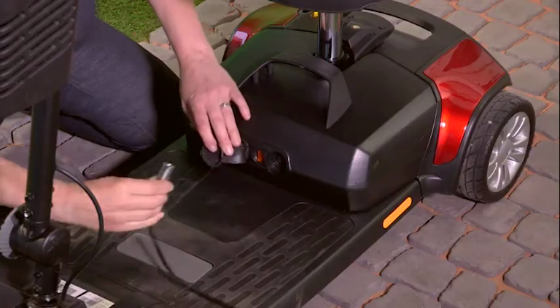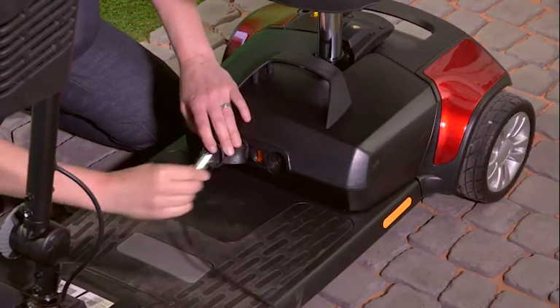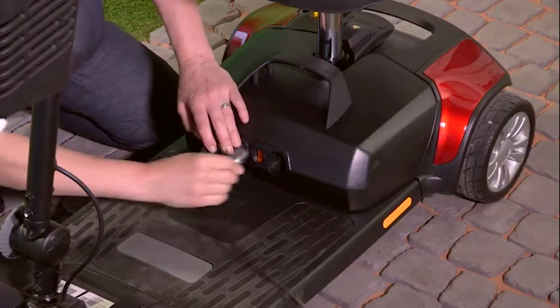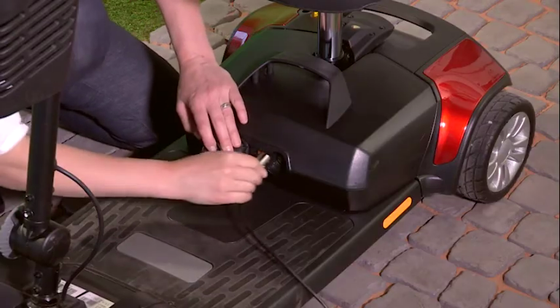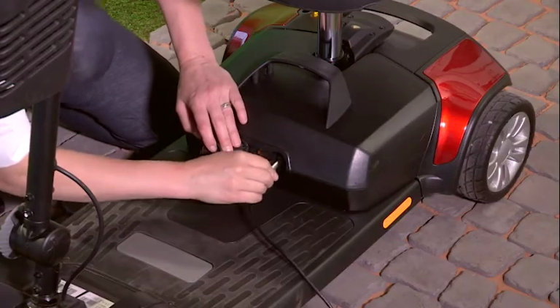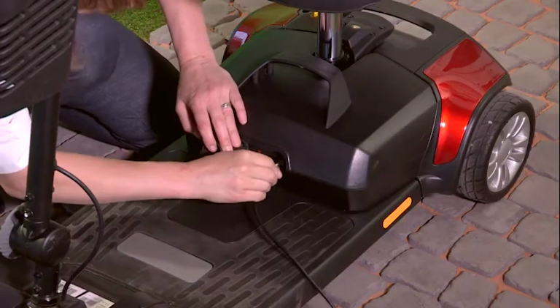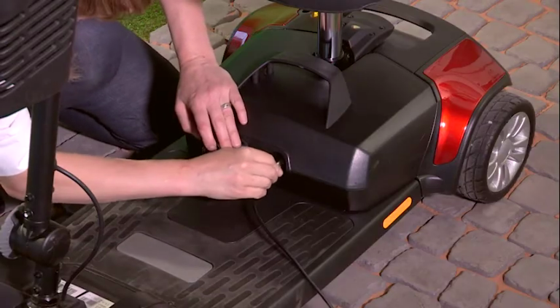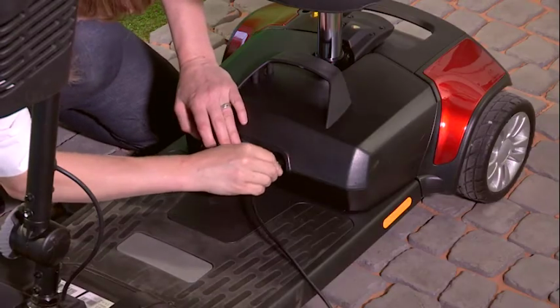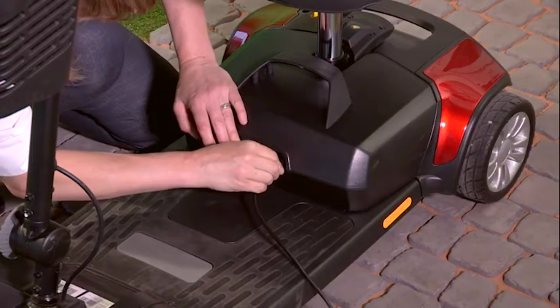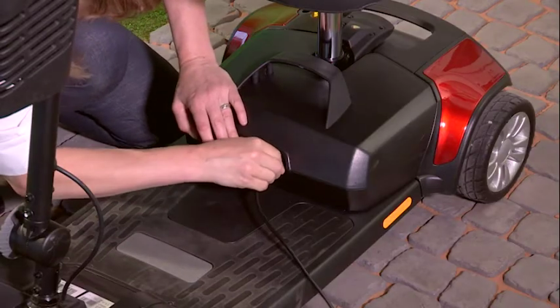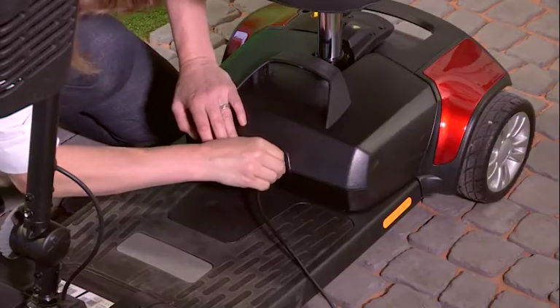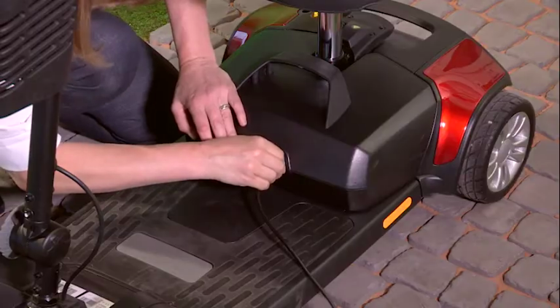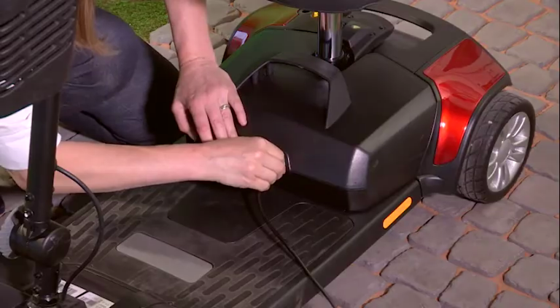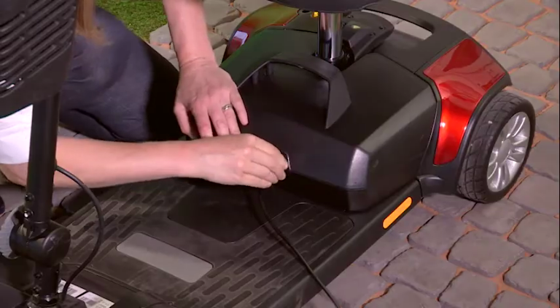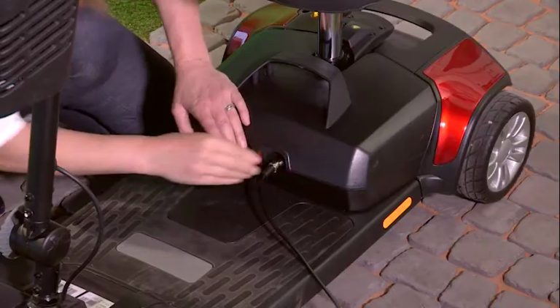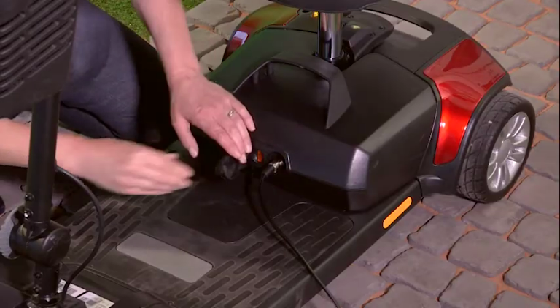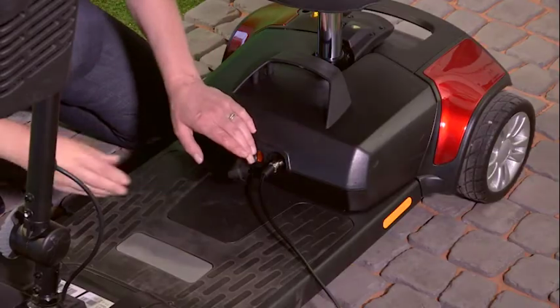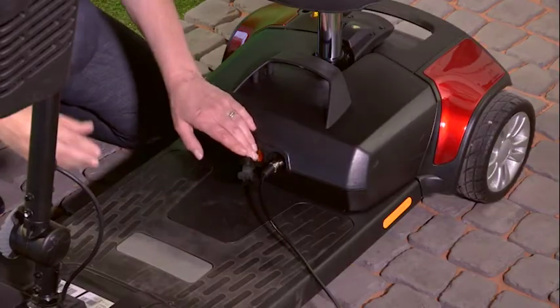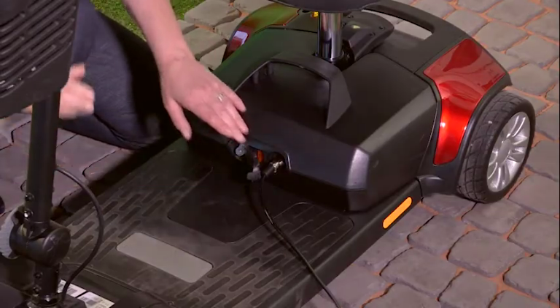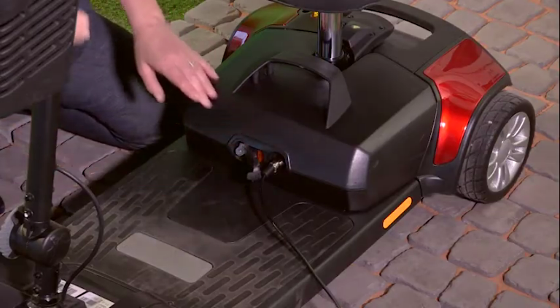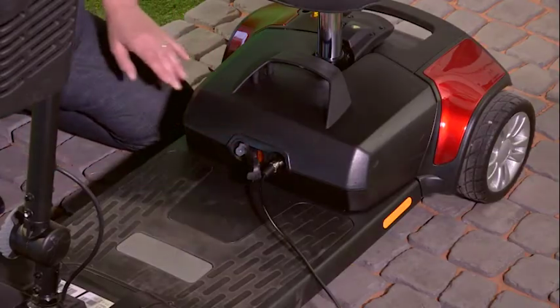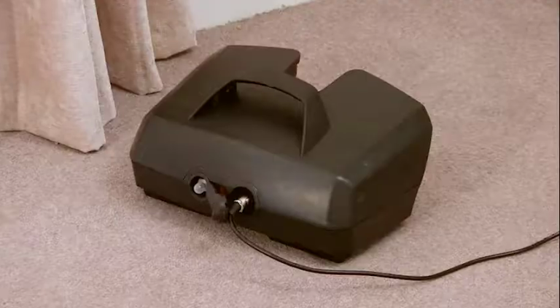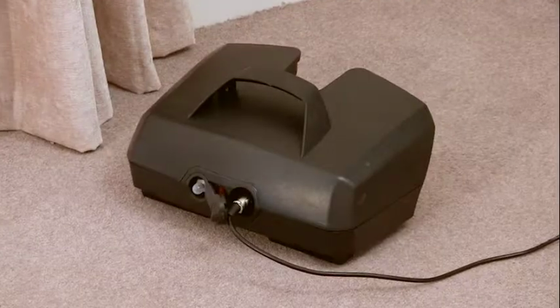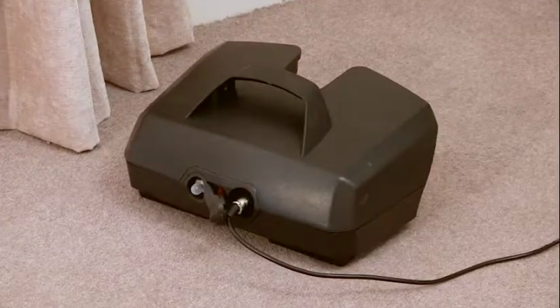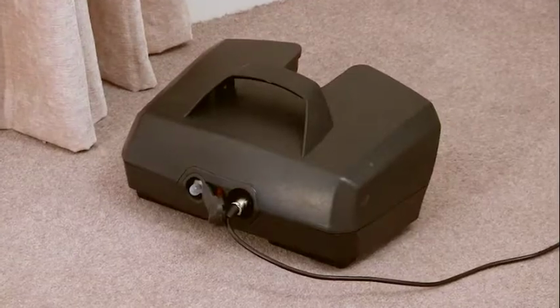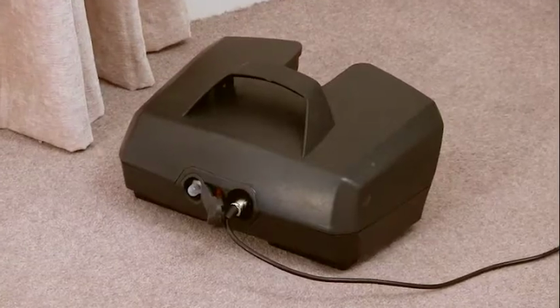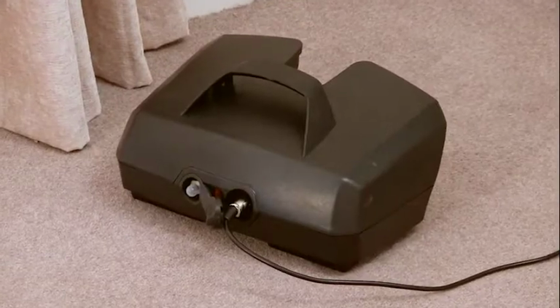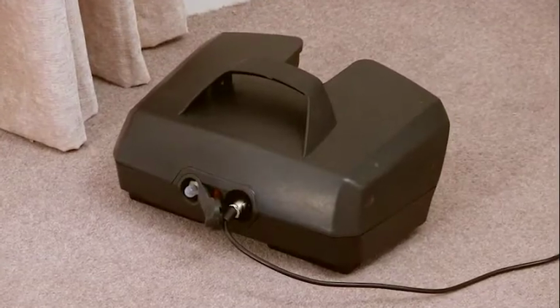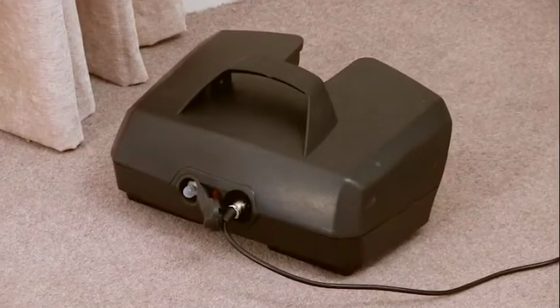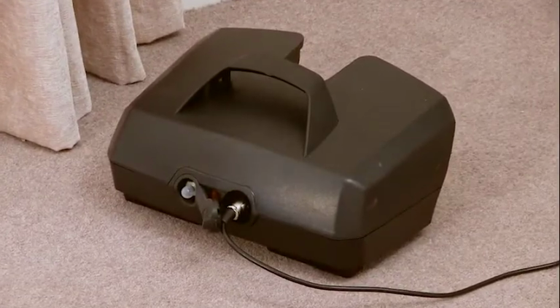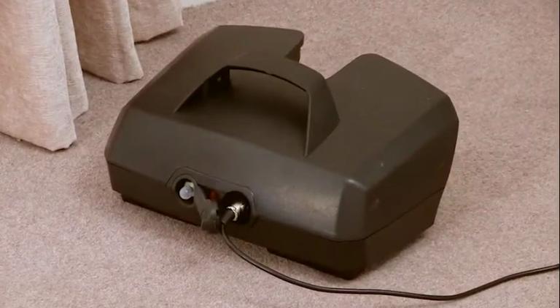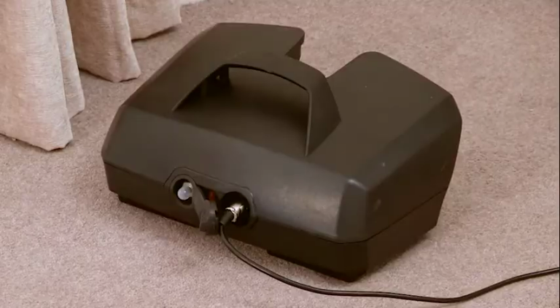Charging the Jaunt couldn't be easier. You can either charge the battery when fitted to the scooter, or remove it and charge it elsewhere.